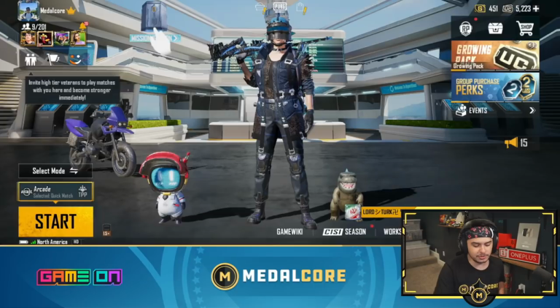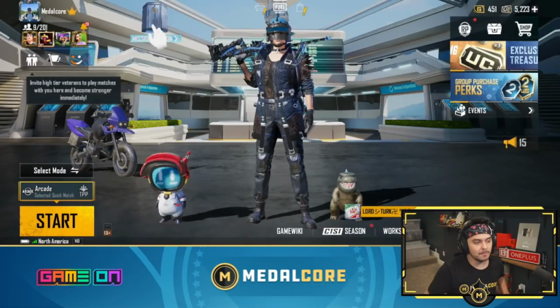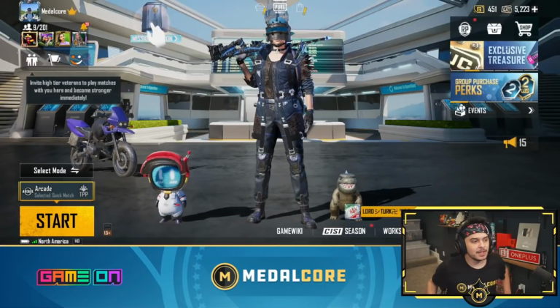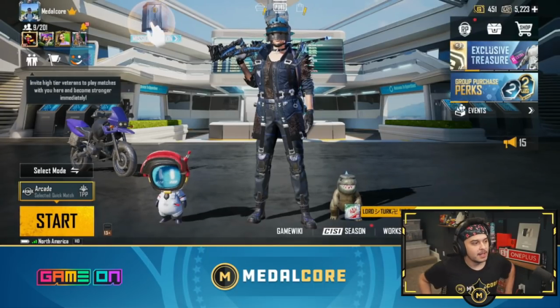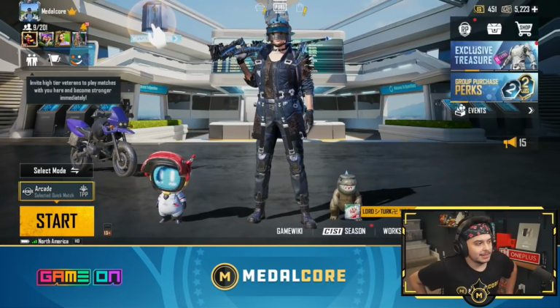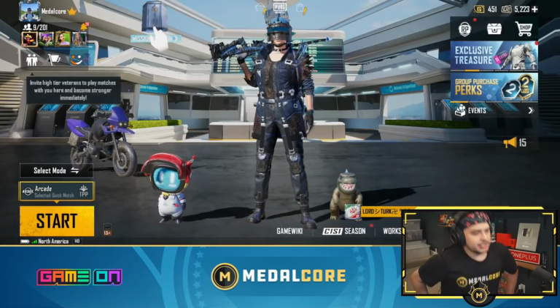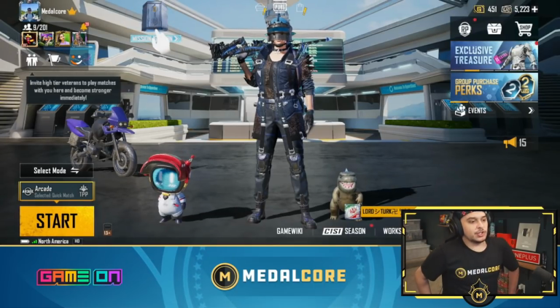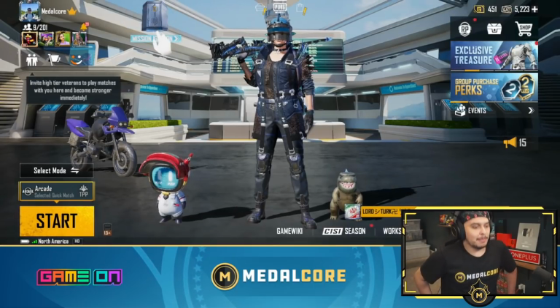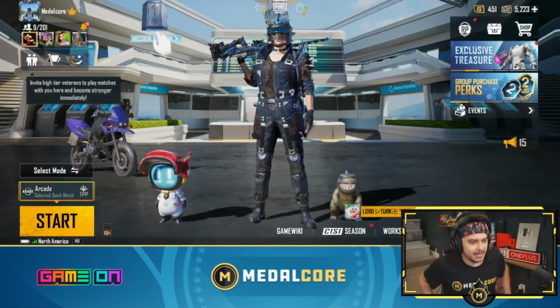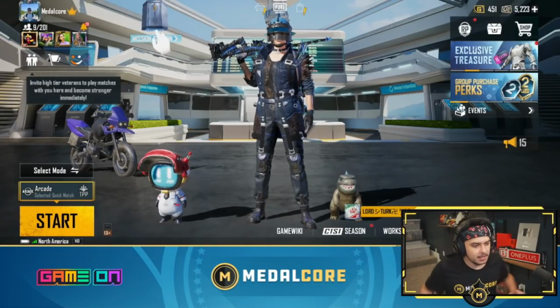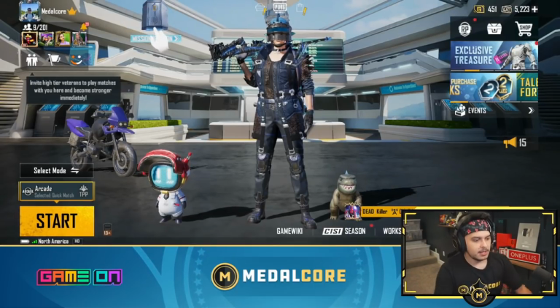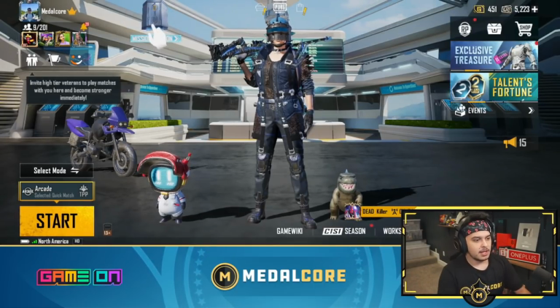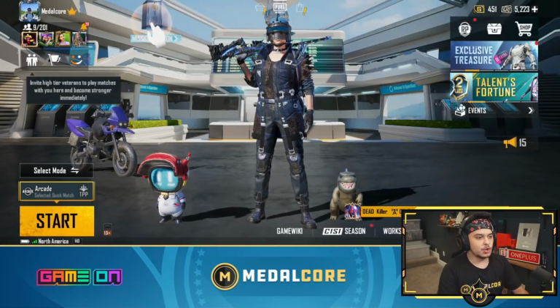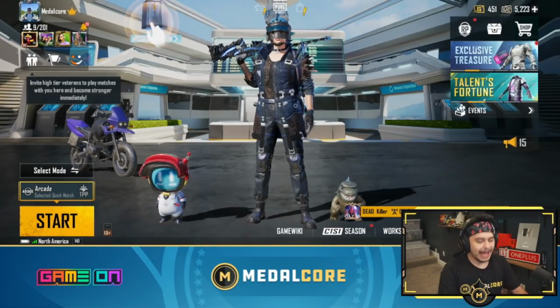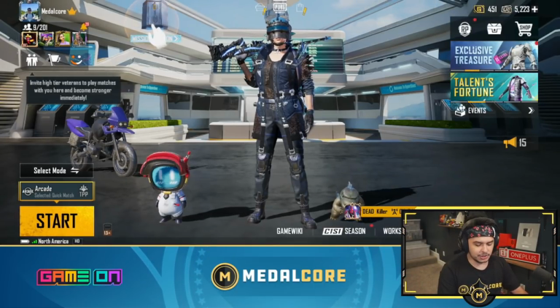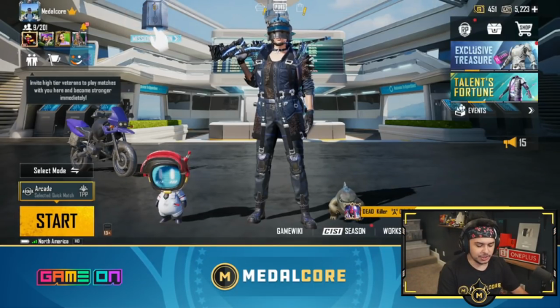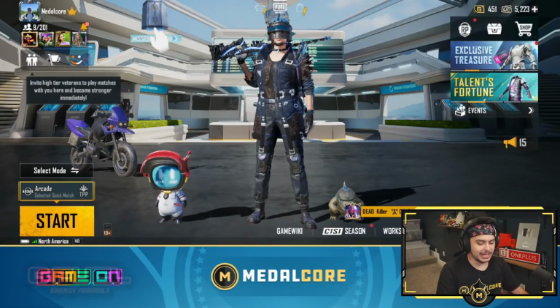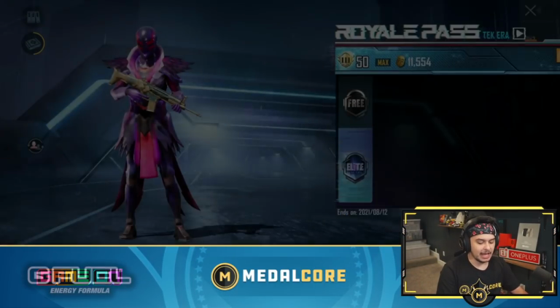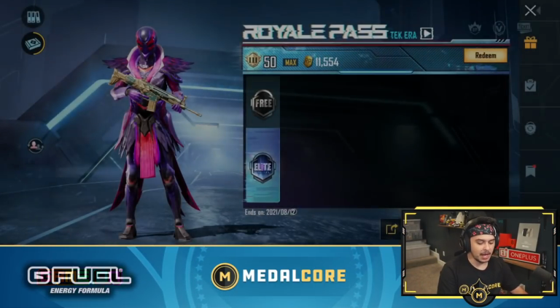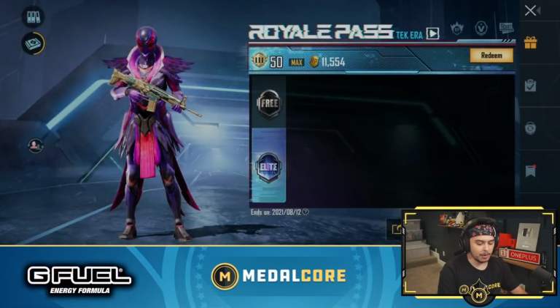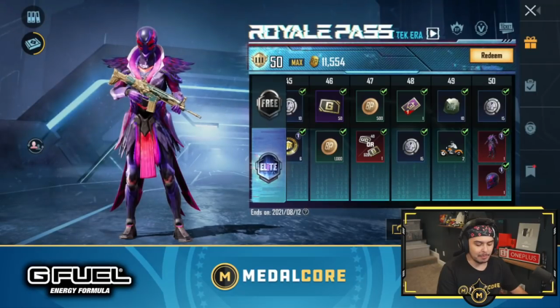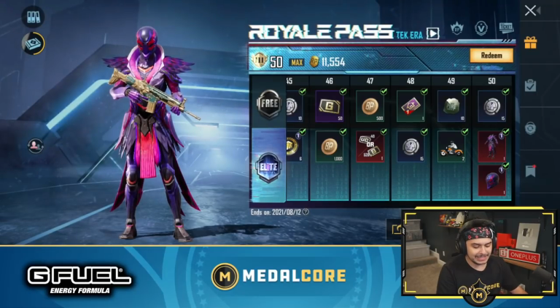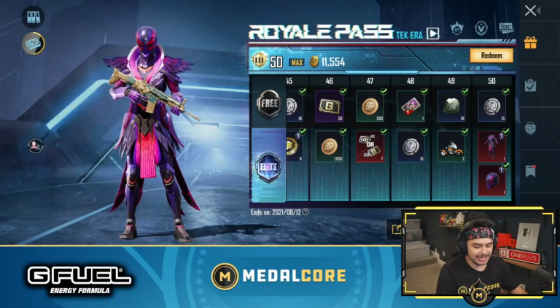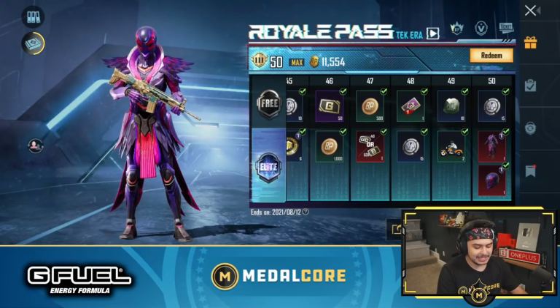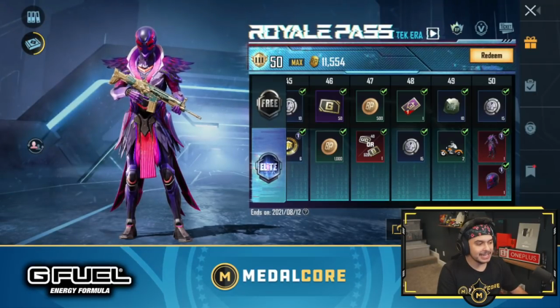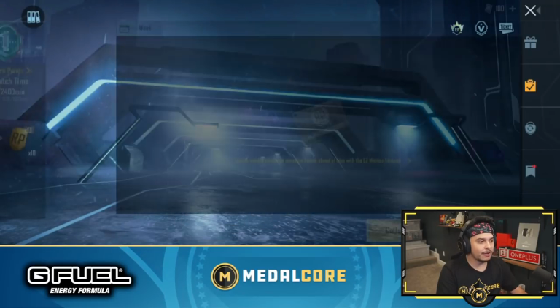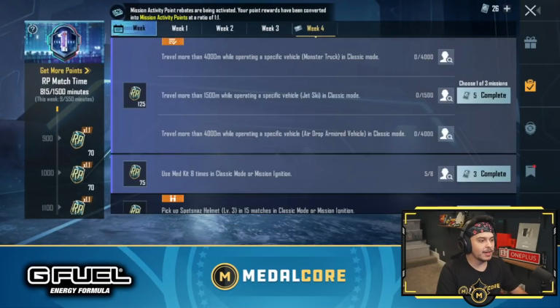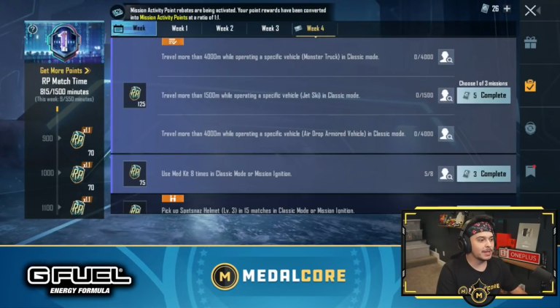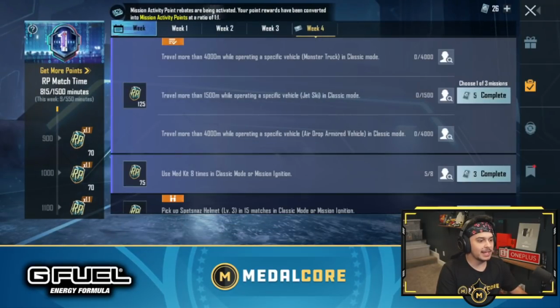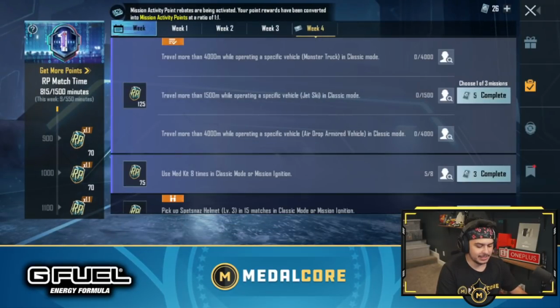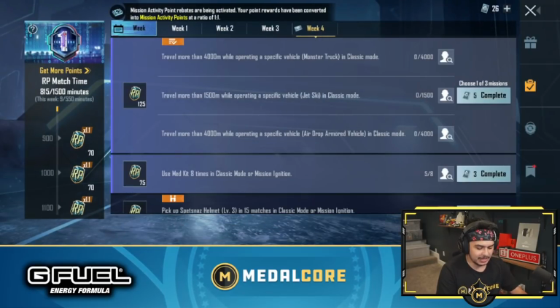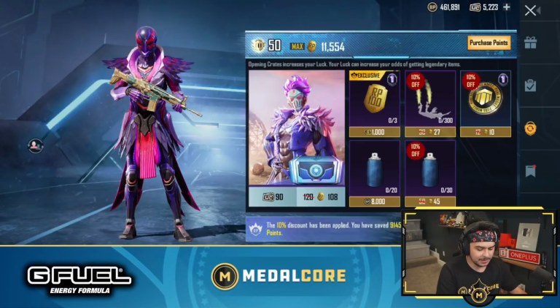That $10 will allow you to get the next Royal Pass, which is coming out — and we can actually see what it looks like. The next Royal Pass honestly looks way better than this one. All you've got to do is like that post, follow their Instagram, and then comment your ID on that exact Instagram post. So let's jump in to actually checking out the upgradable bike skin and seeing how lucky we can get.